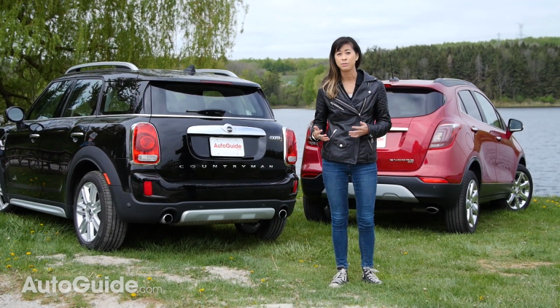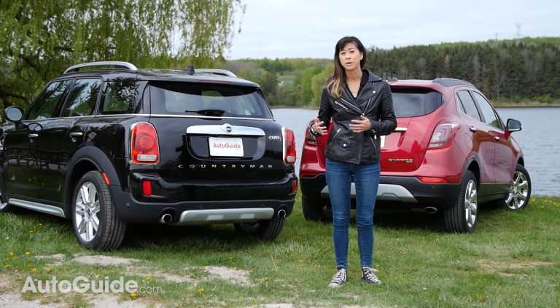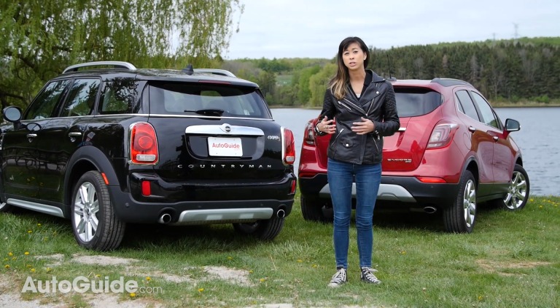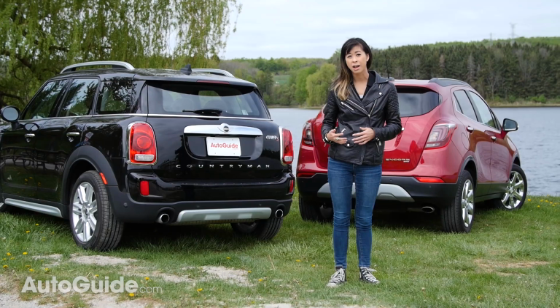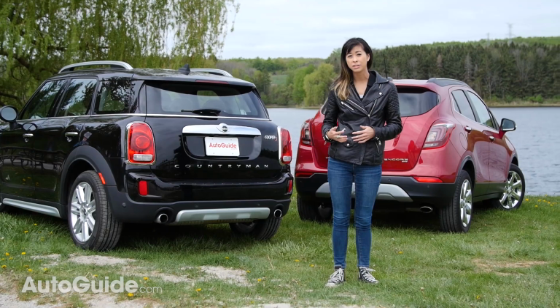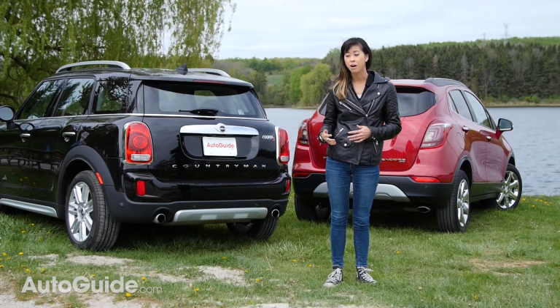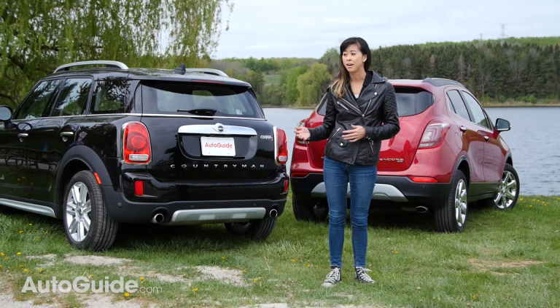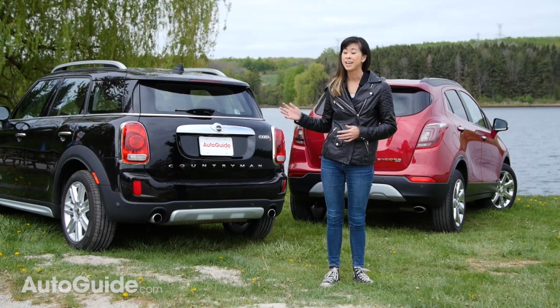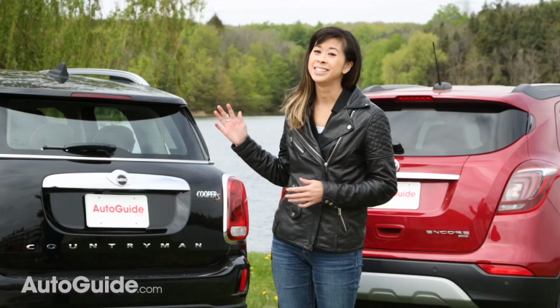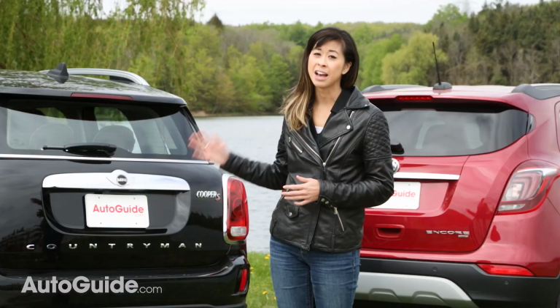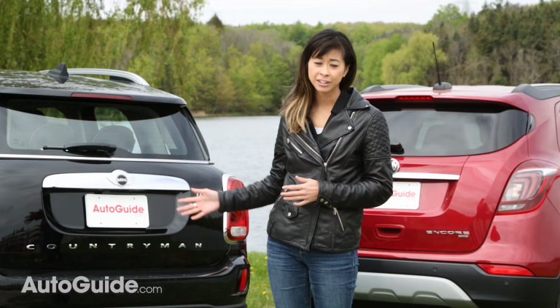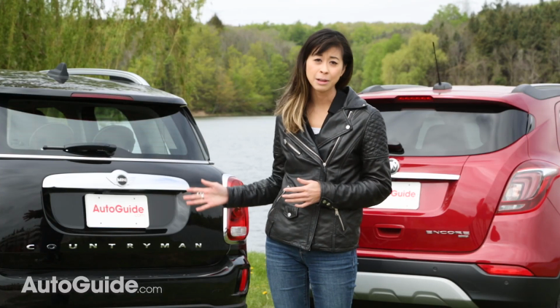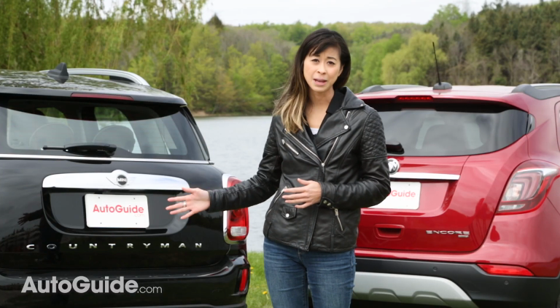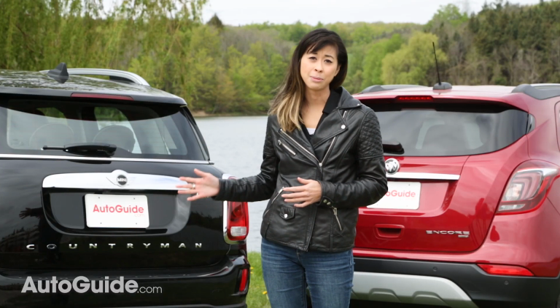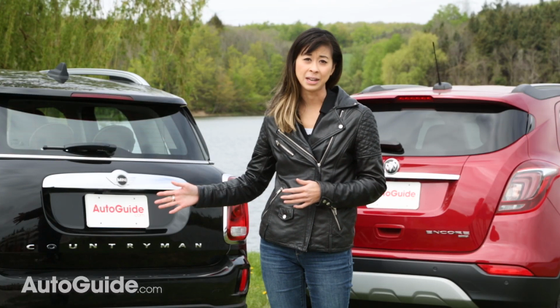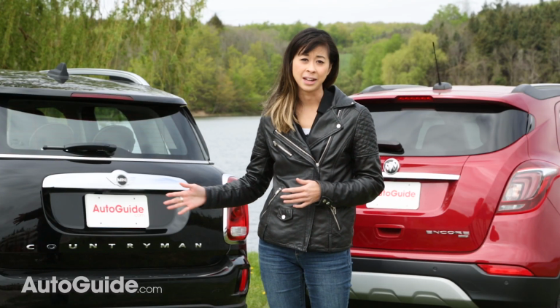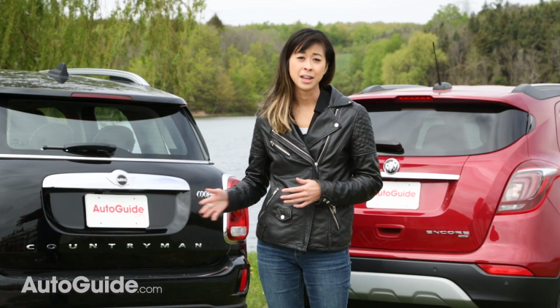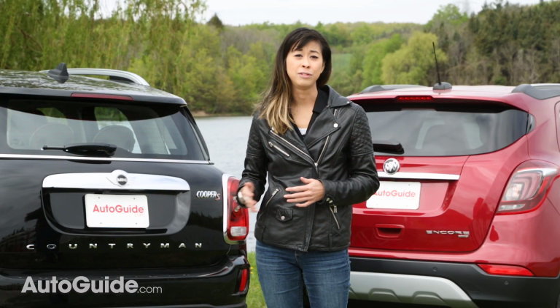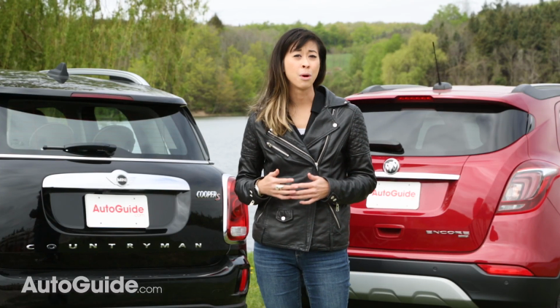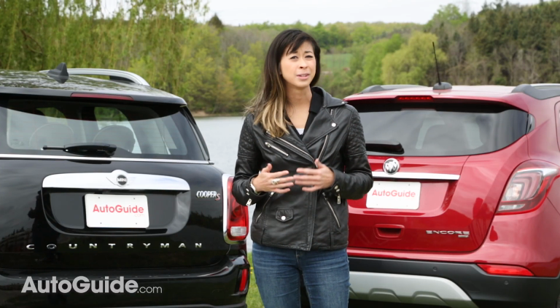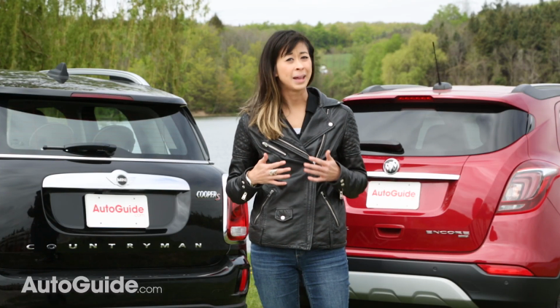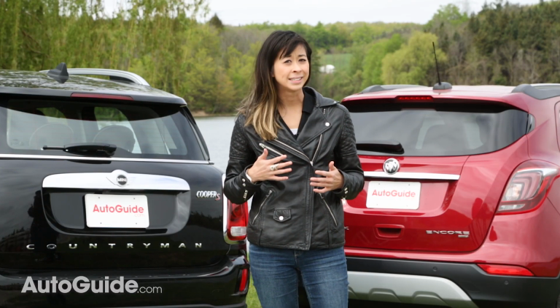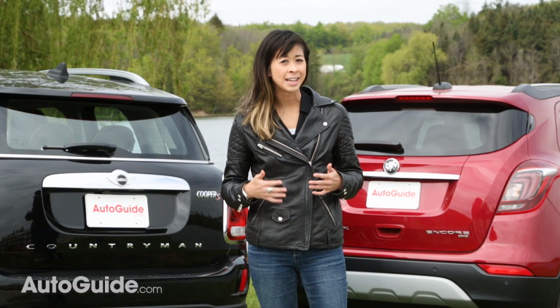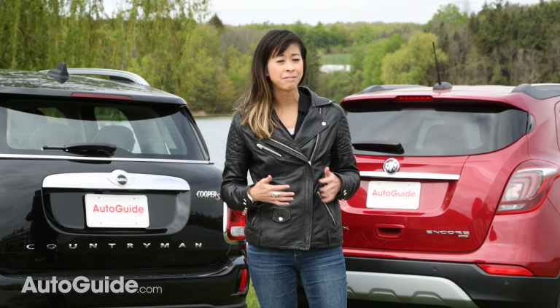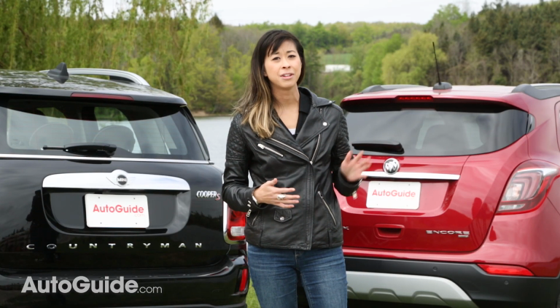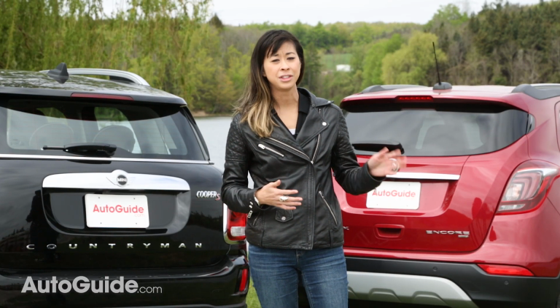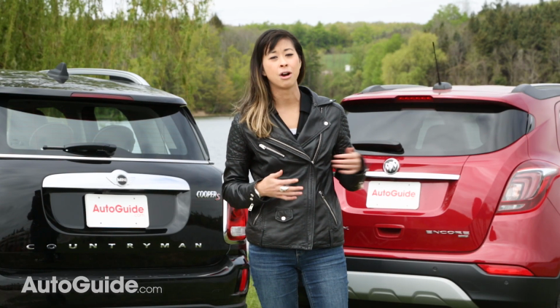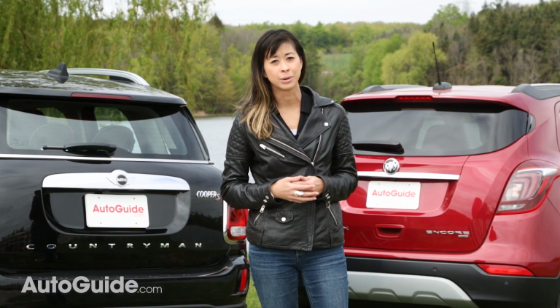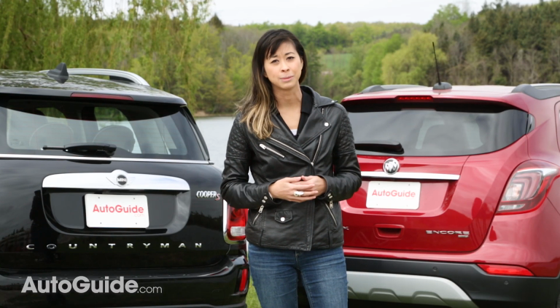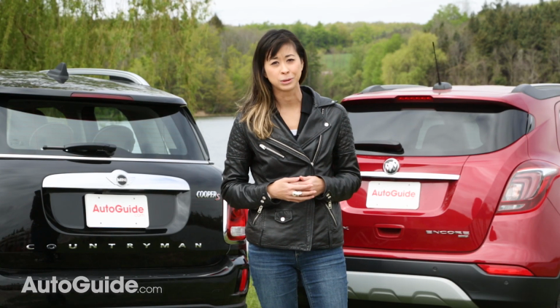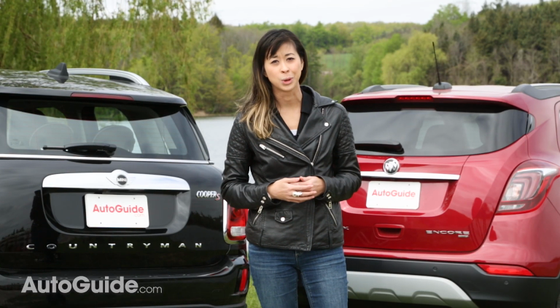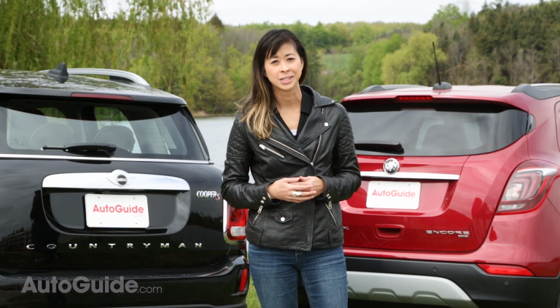So if you want a driver's car, definitely pick the Mini. If you want to play it safe, then the Encore is a better choice.